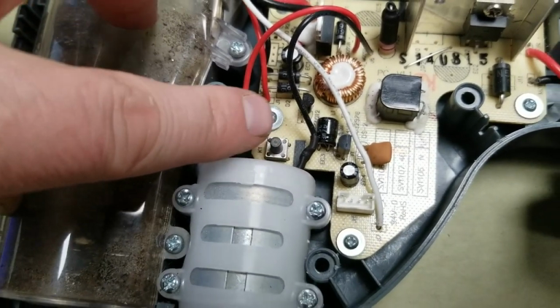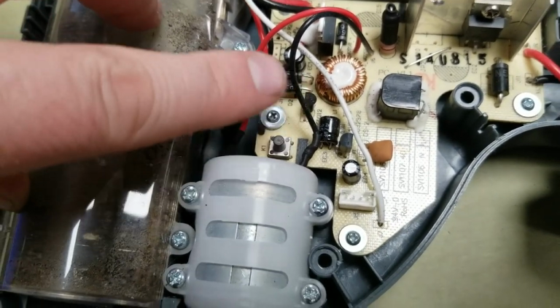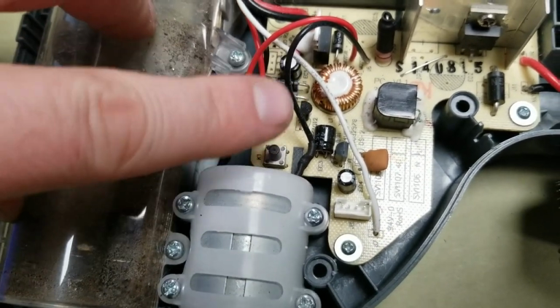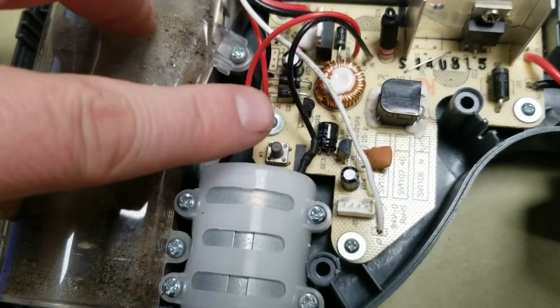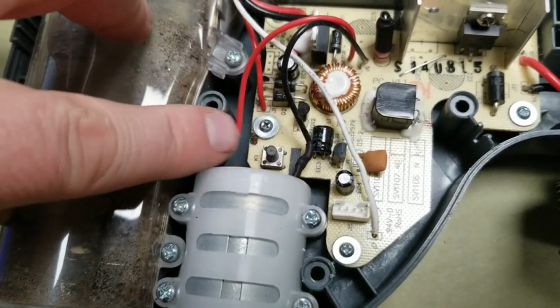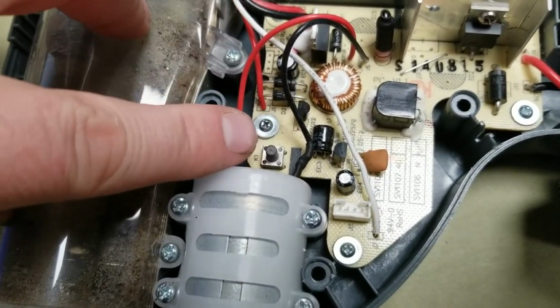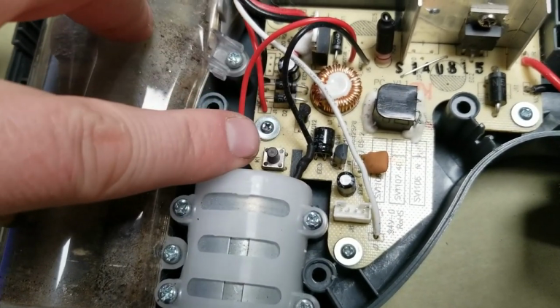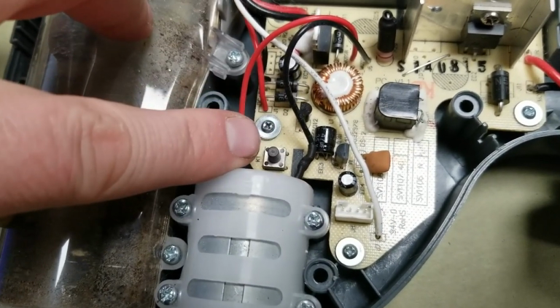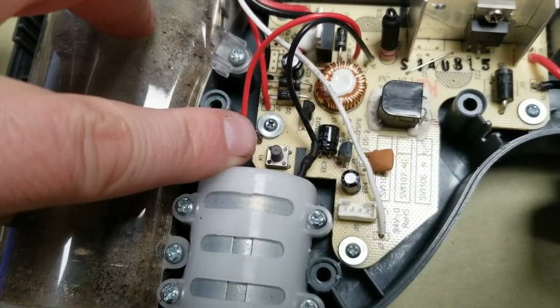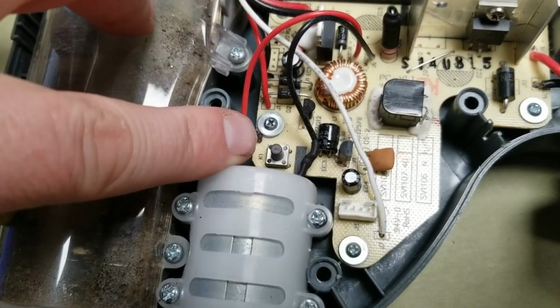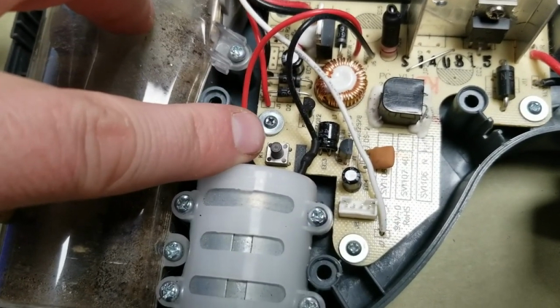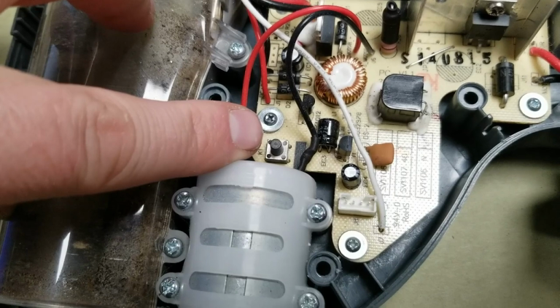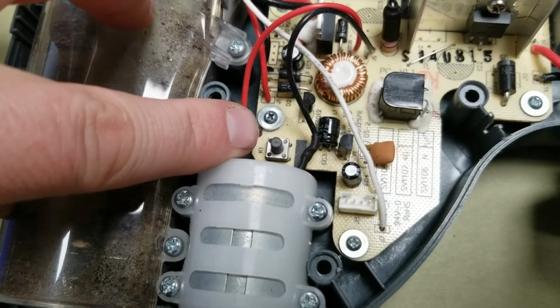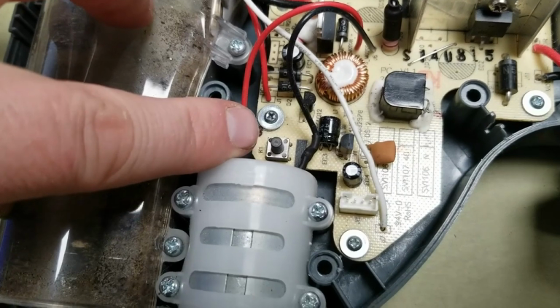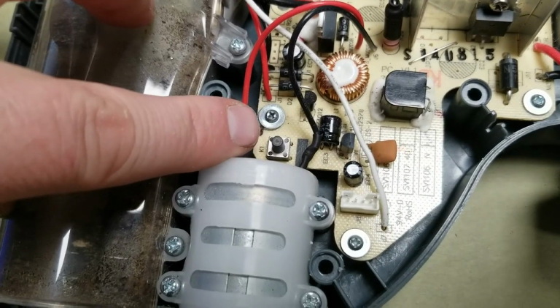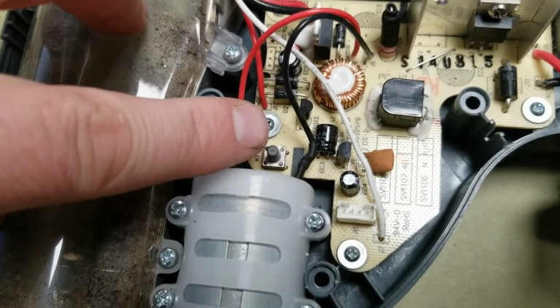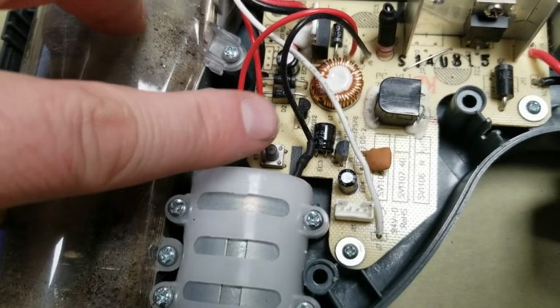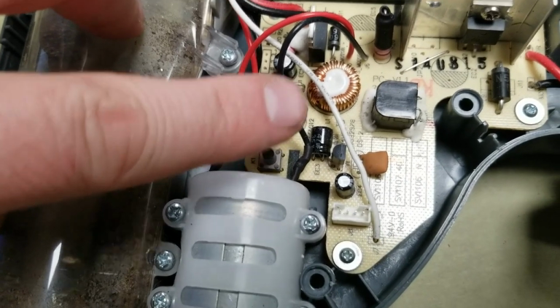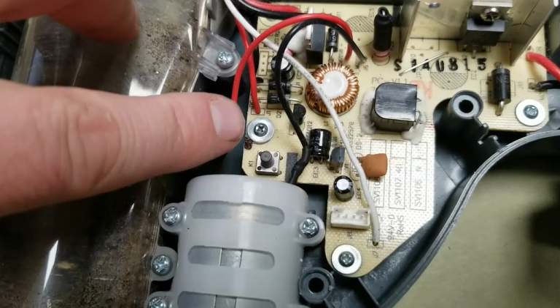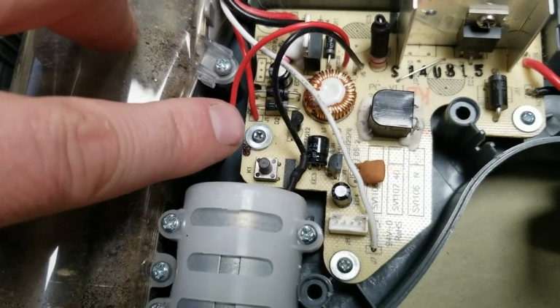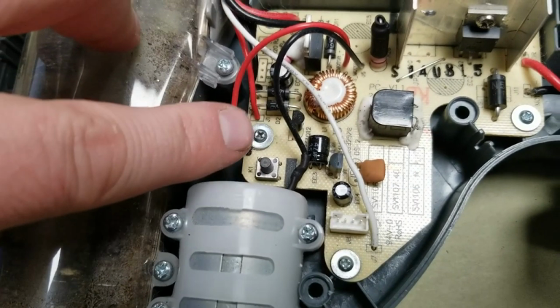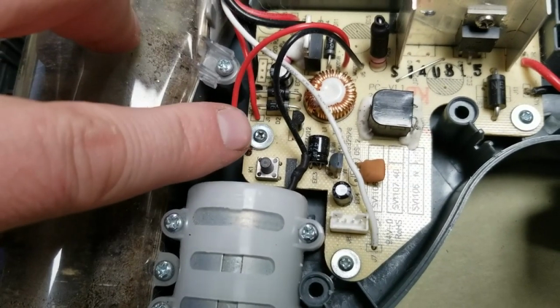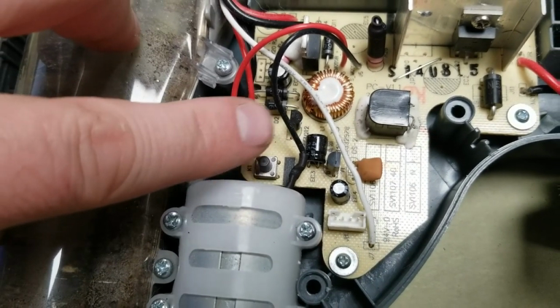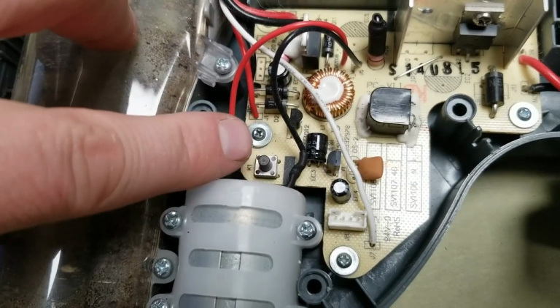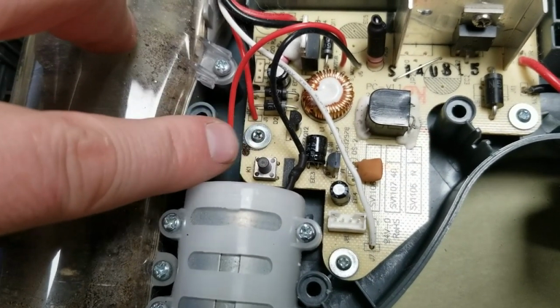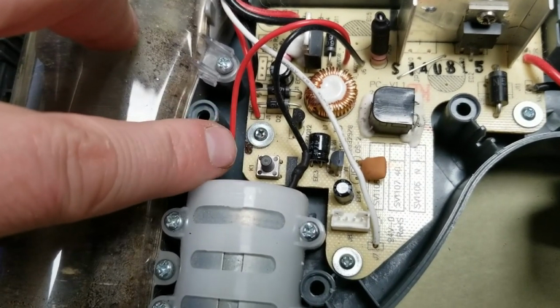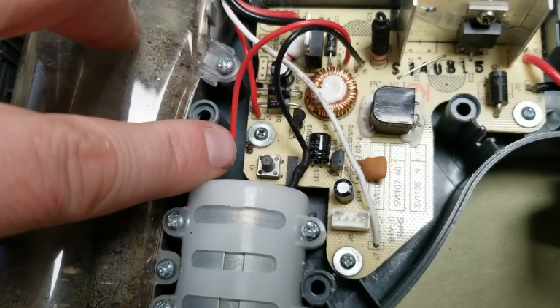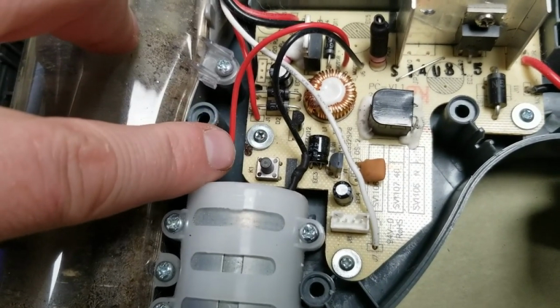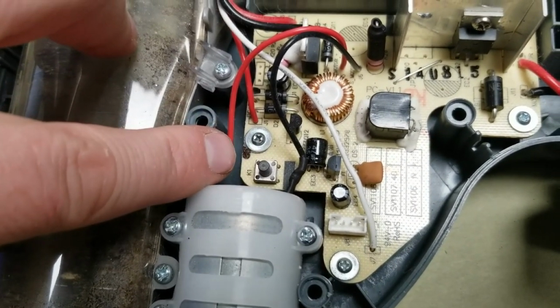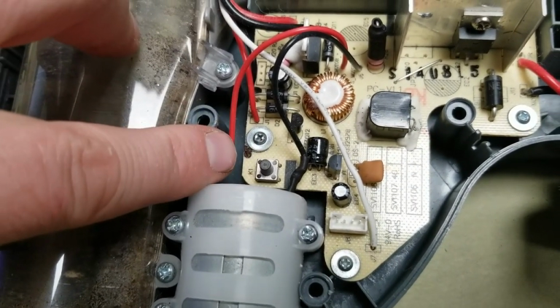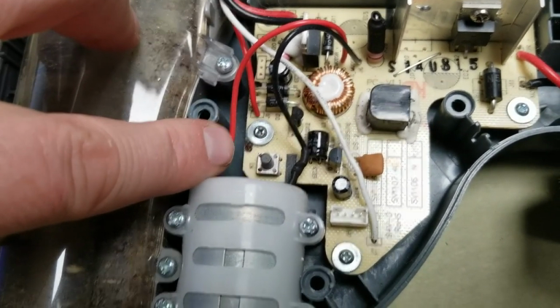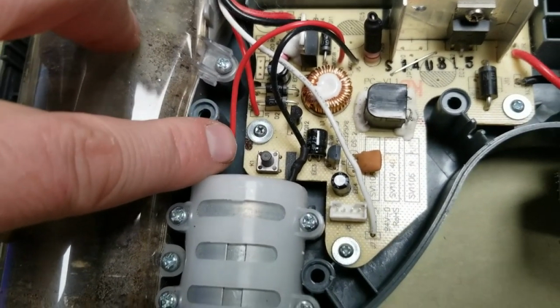If I can't clean it and make it work, I will replace it. I'm sure I can order this online for fairly cheap. So we'll see.